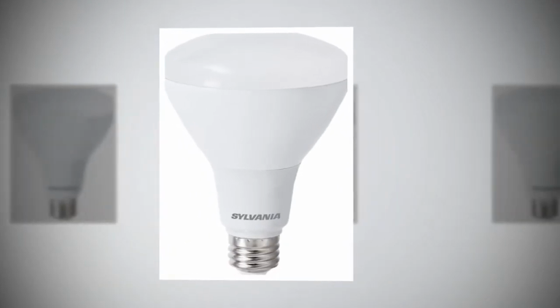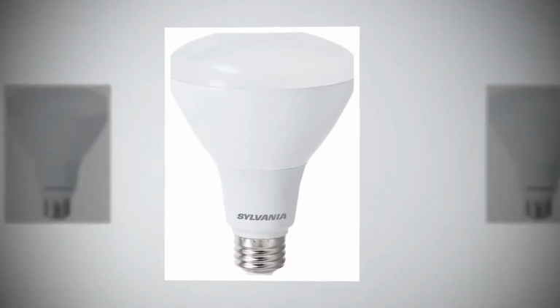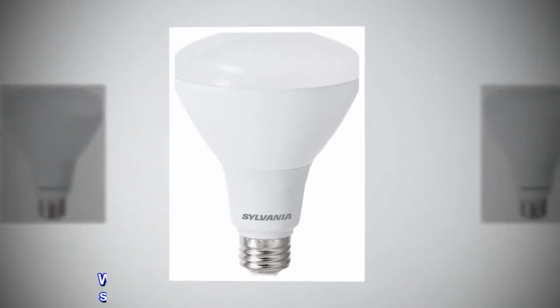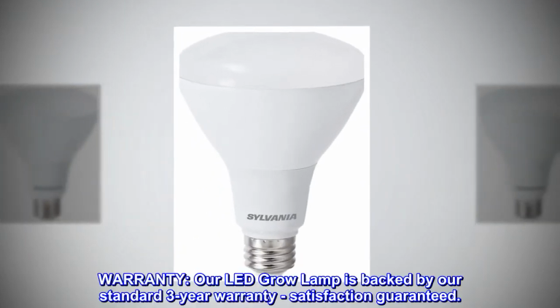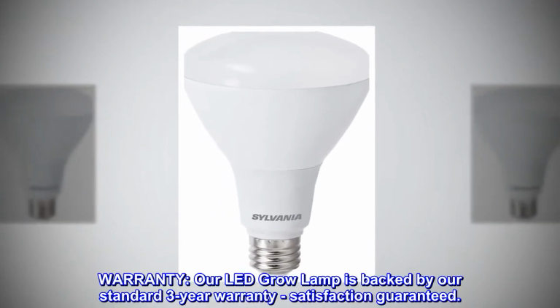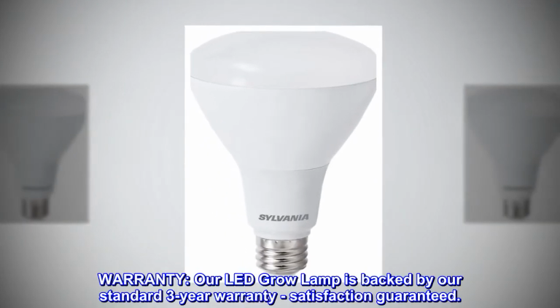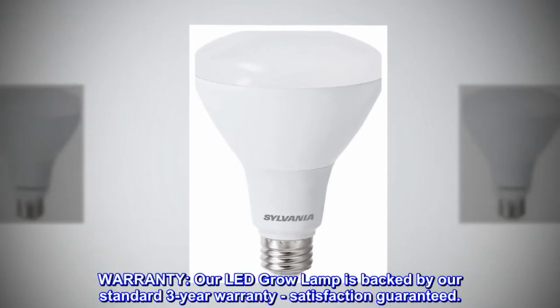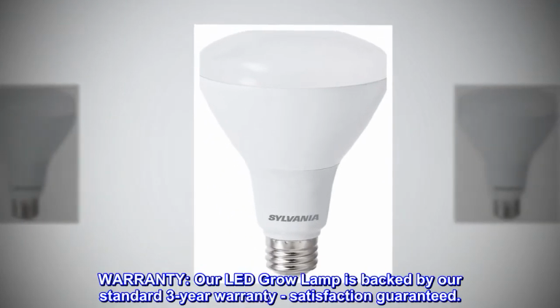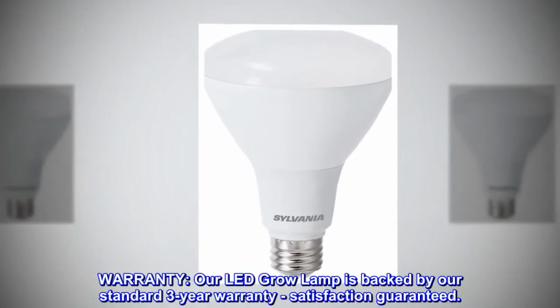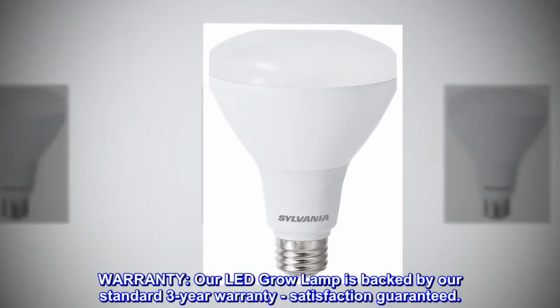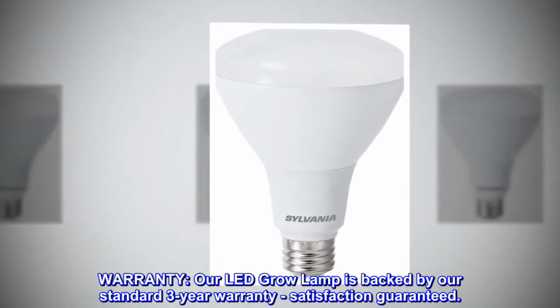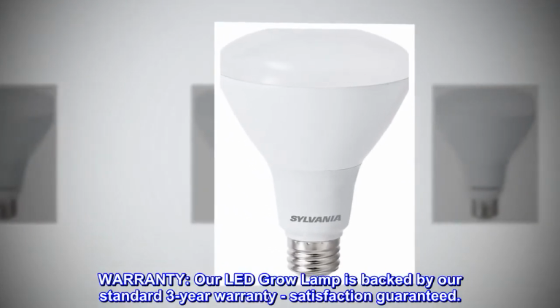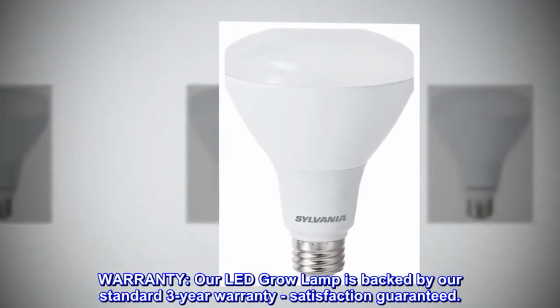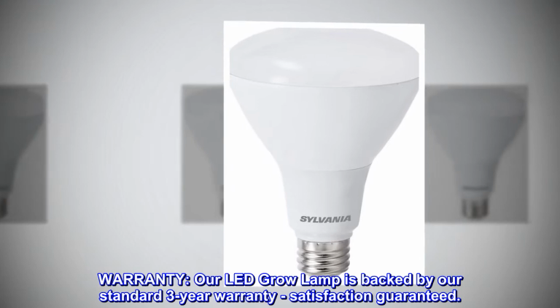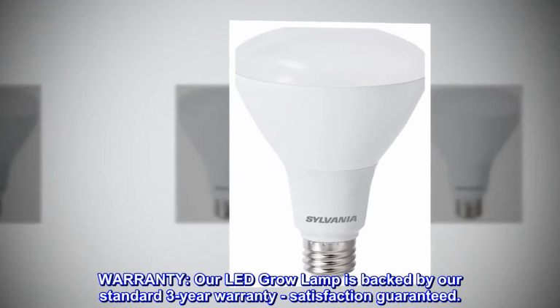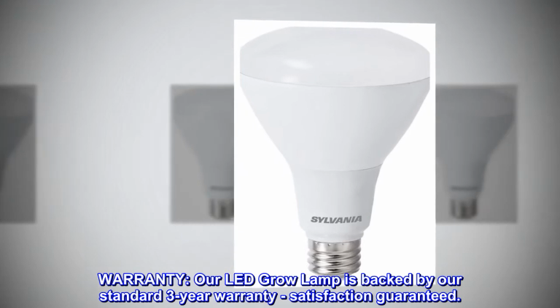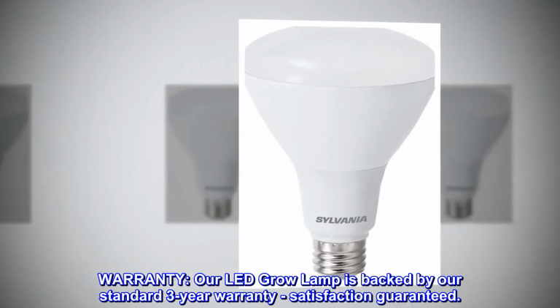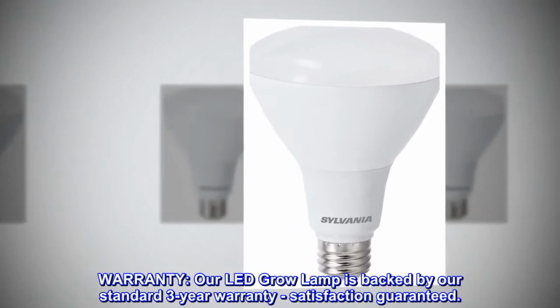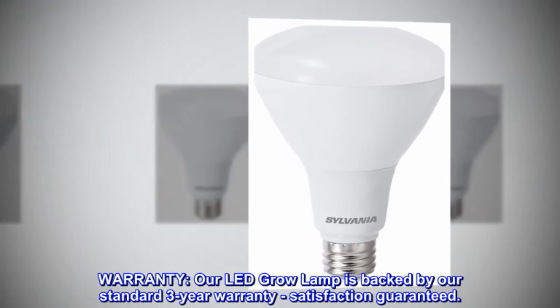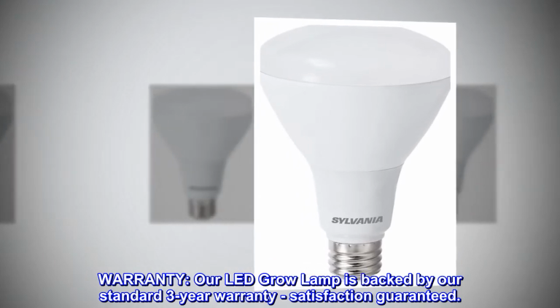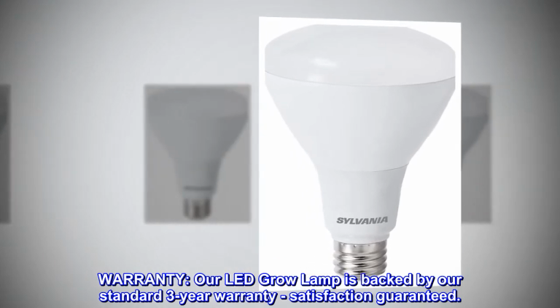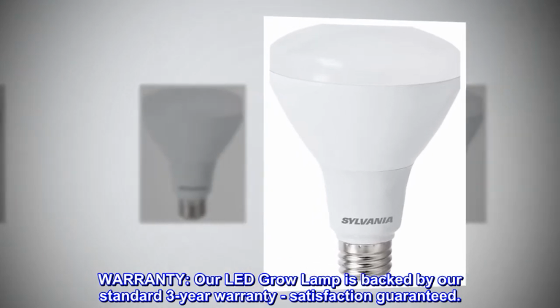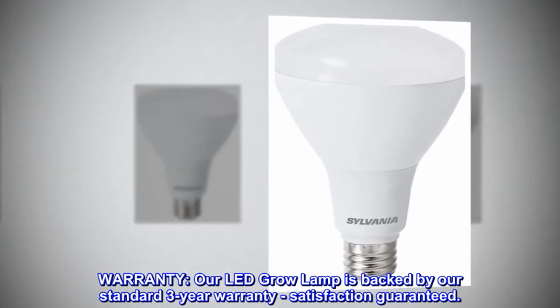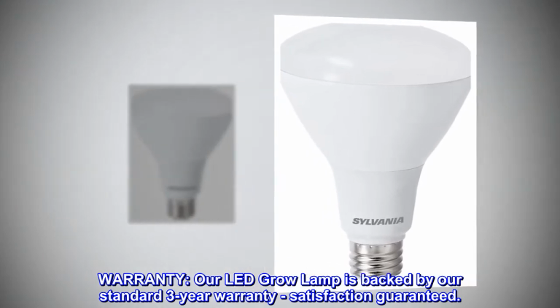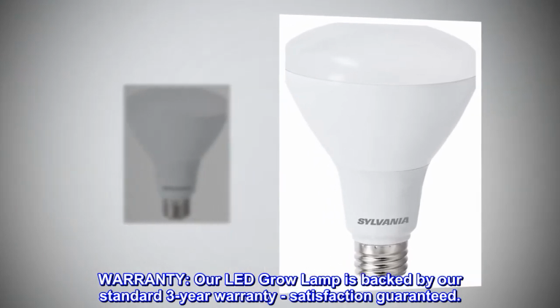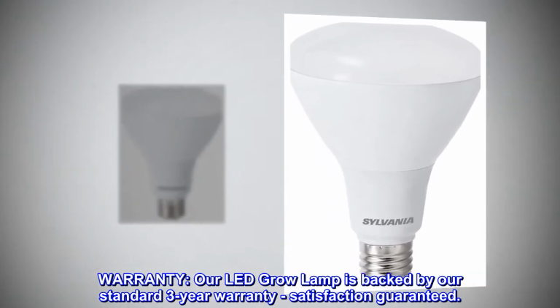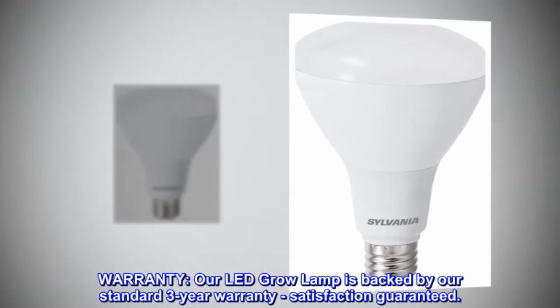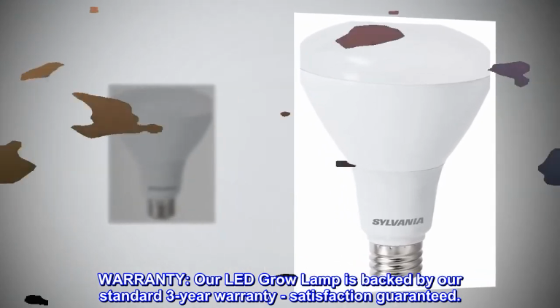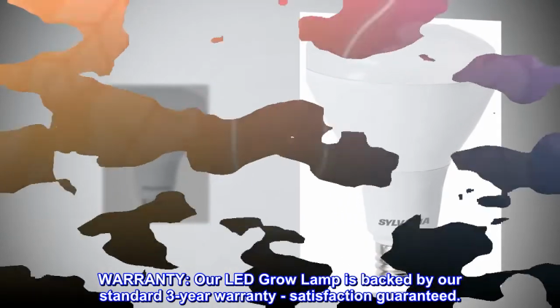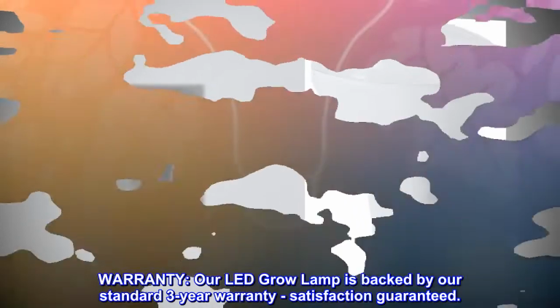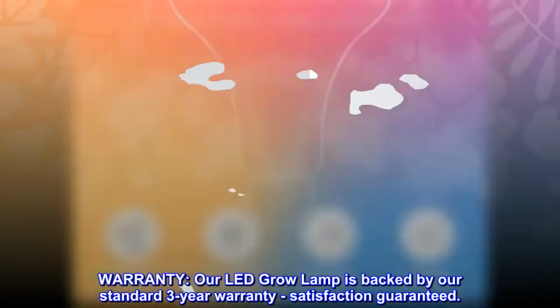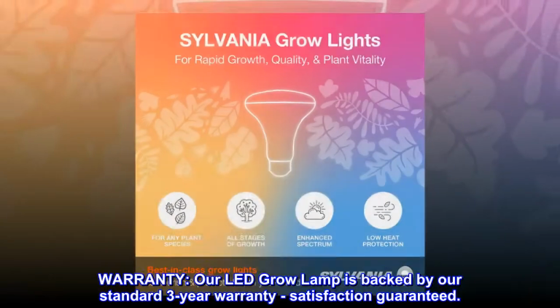Warranty — our LED grow lamp is backed by our standard 3-year warranty, satisfaction guaranteed.